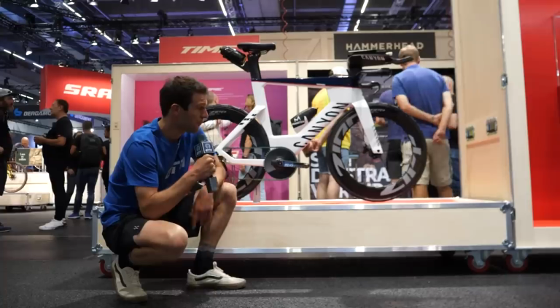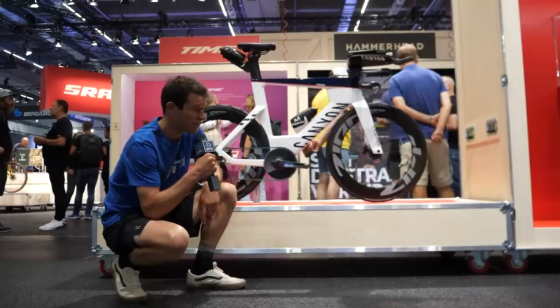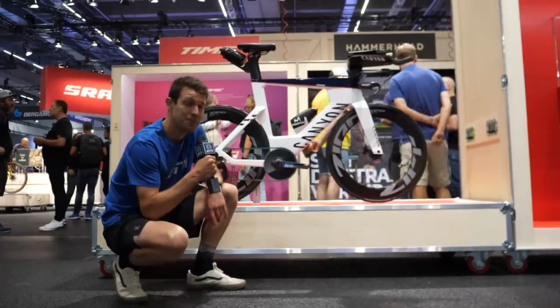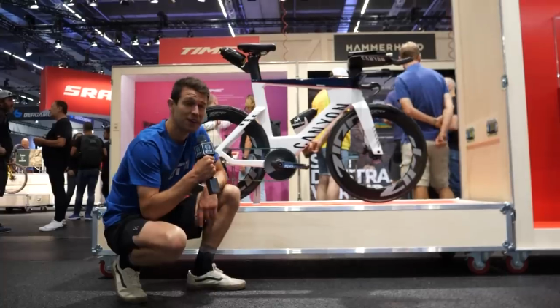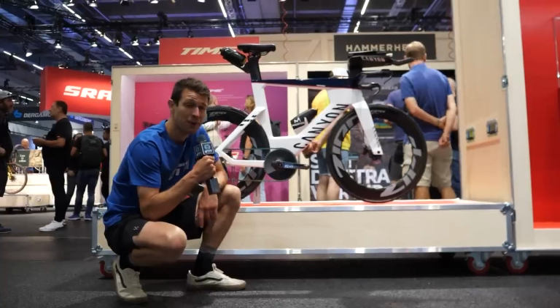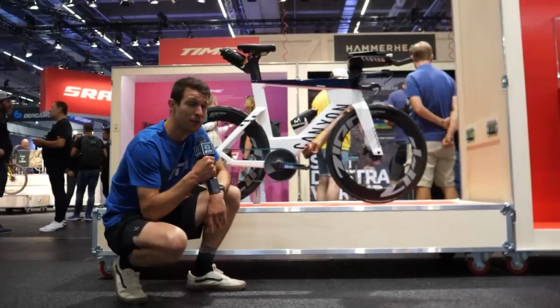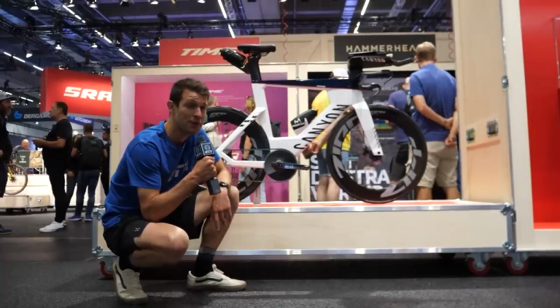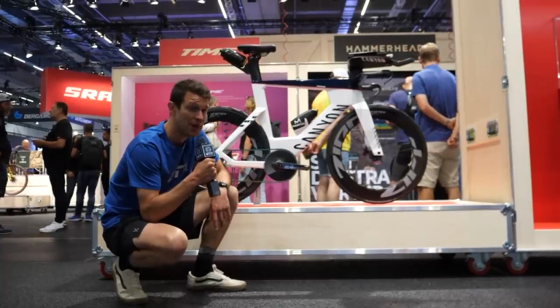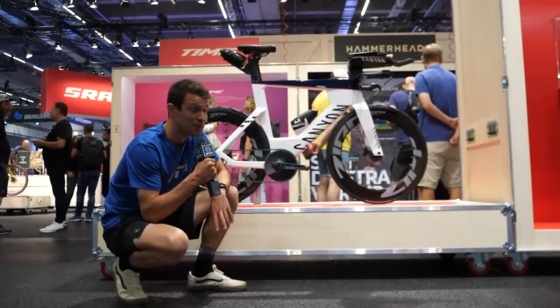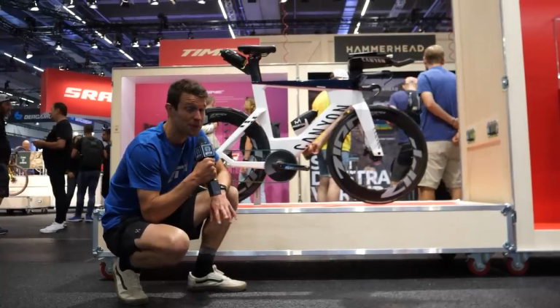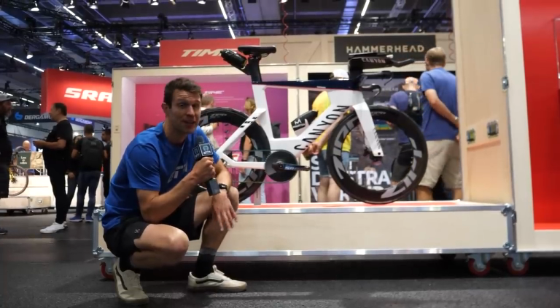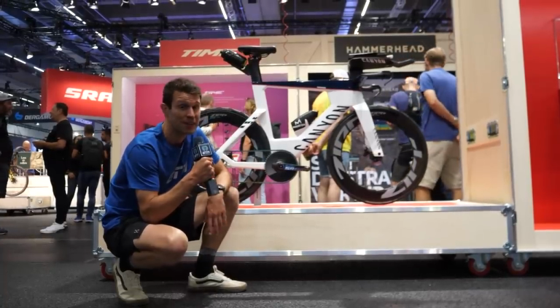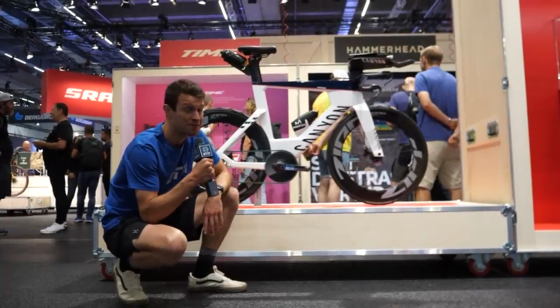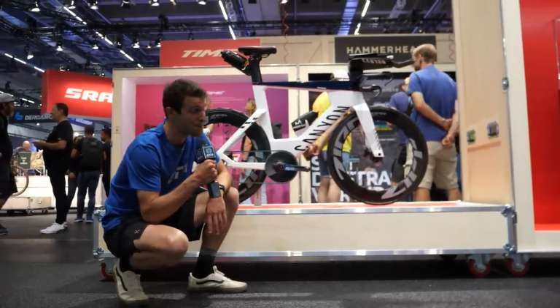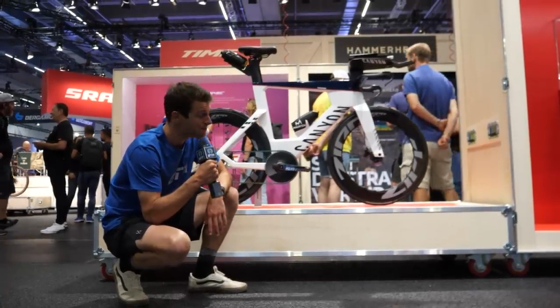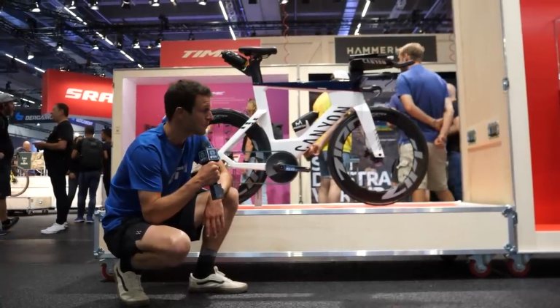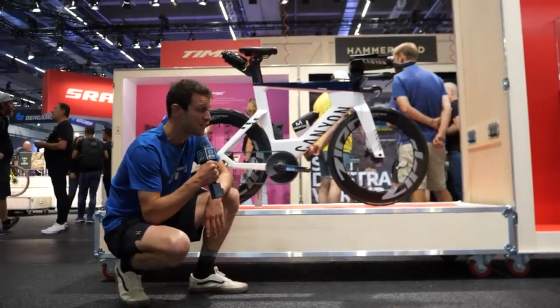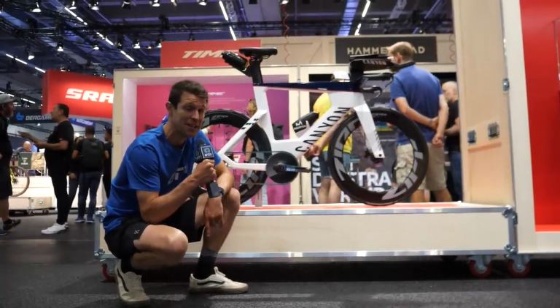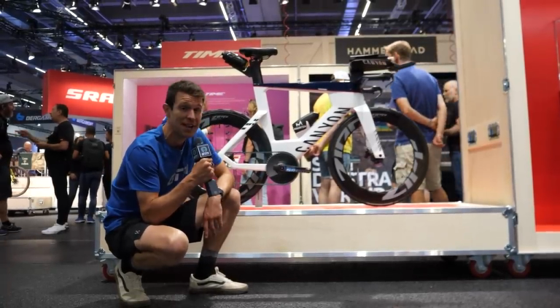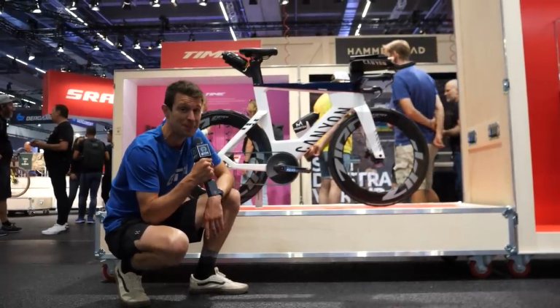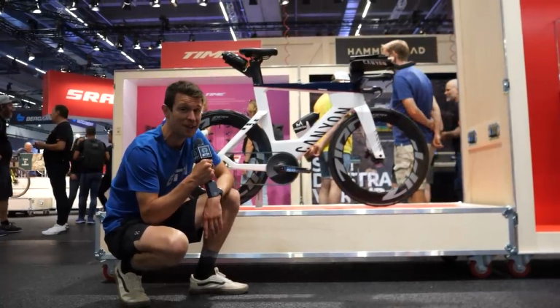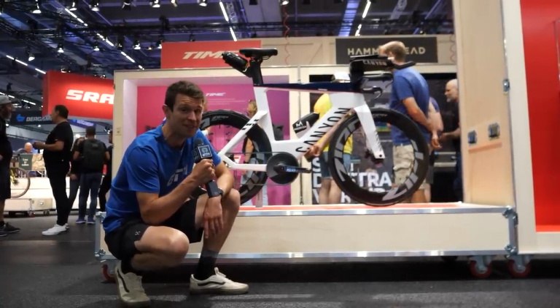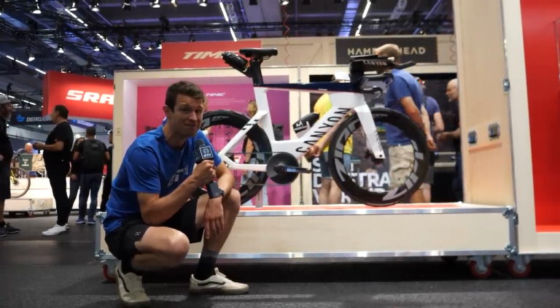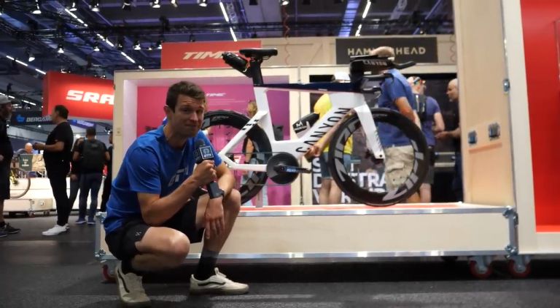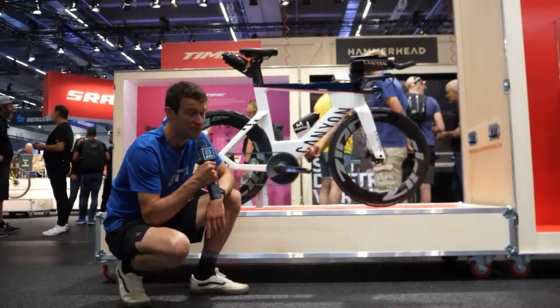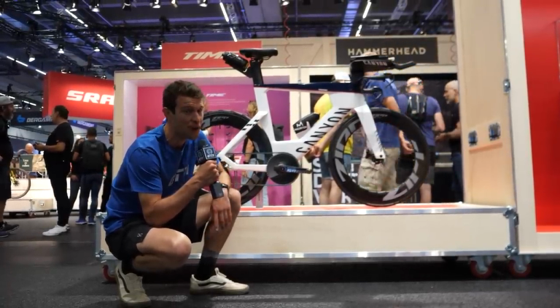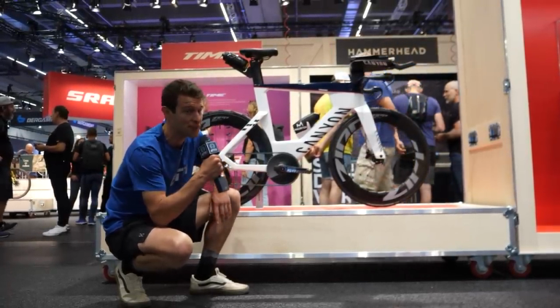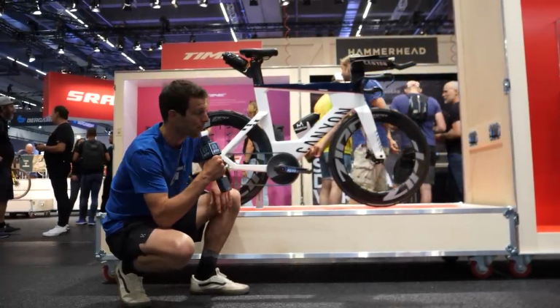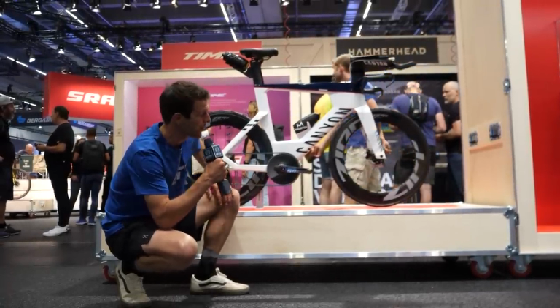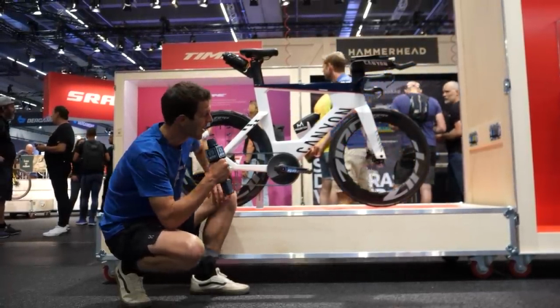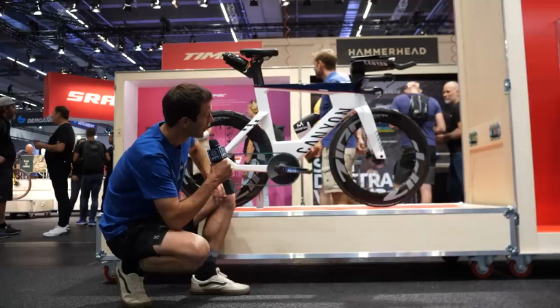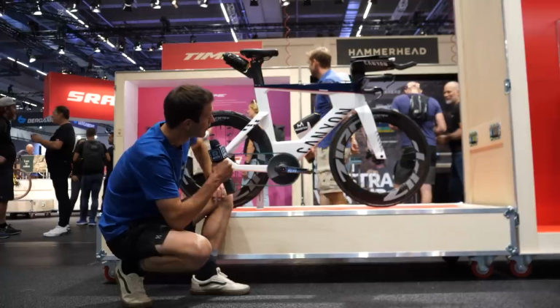We've featured this bike quite a few times already, but when you see Jan's bike, you've got to stop and admire it.